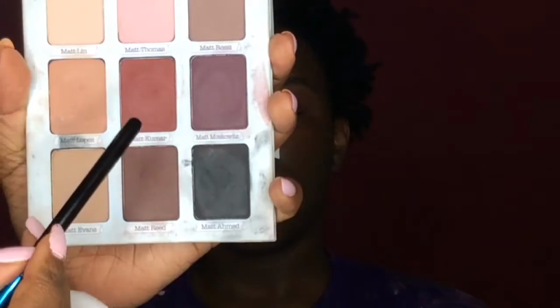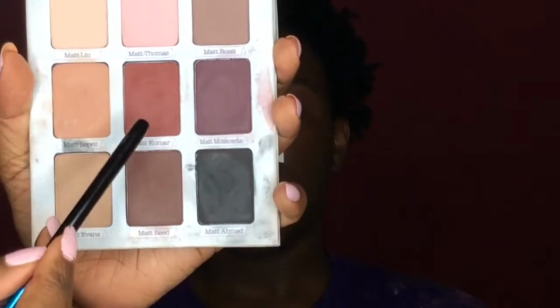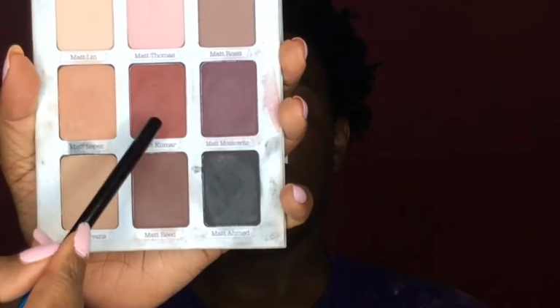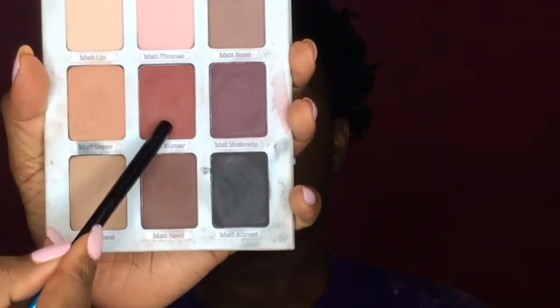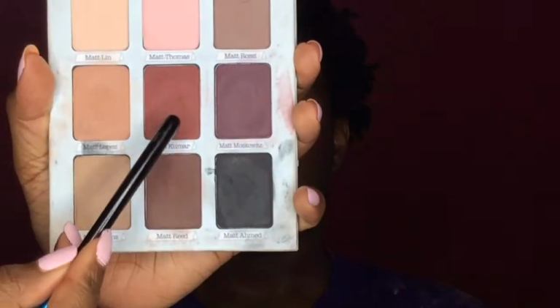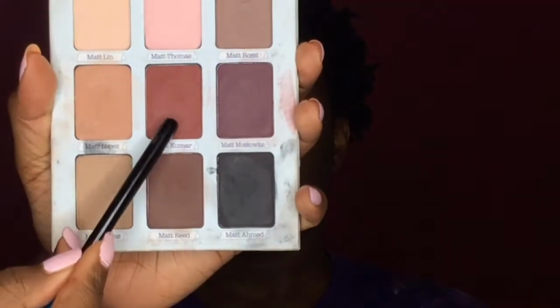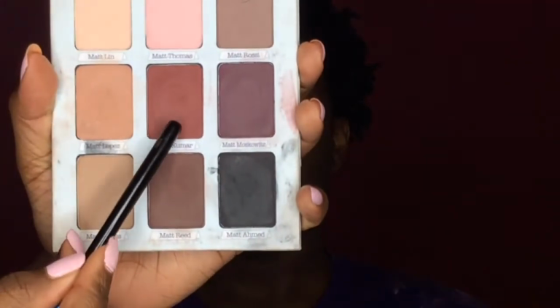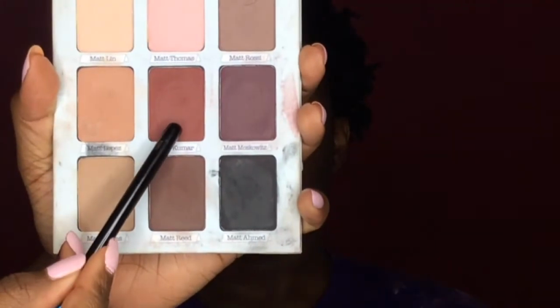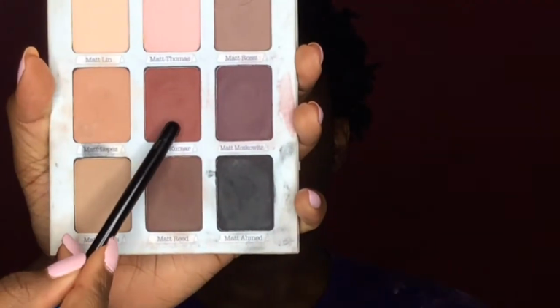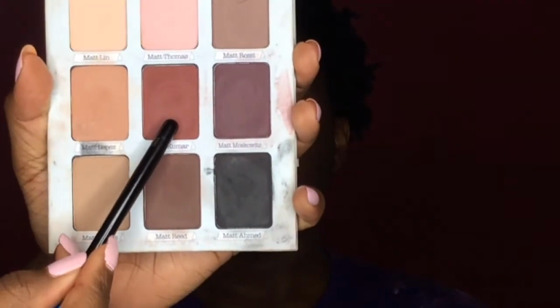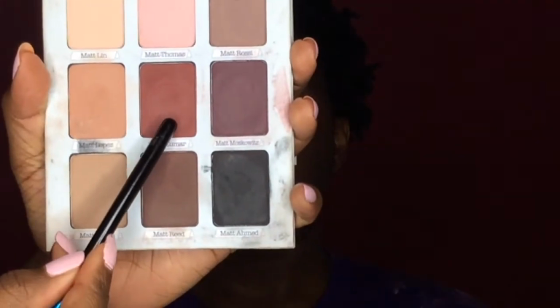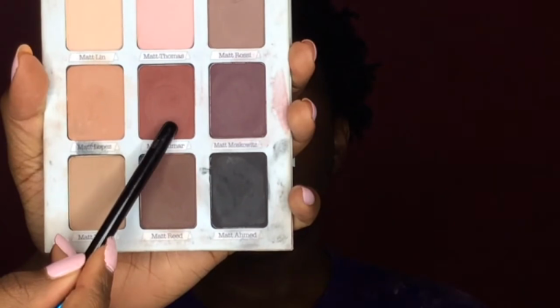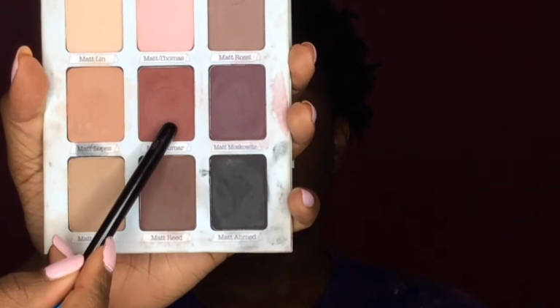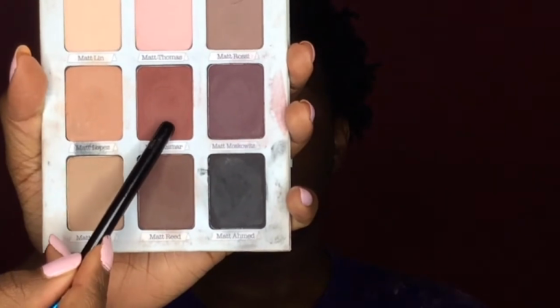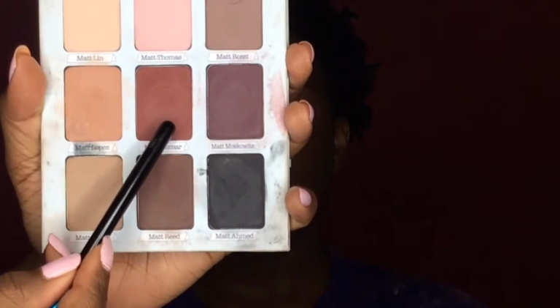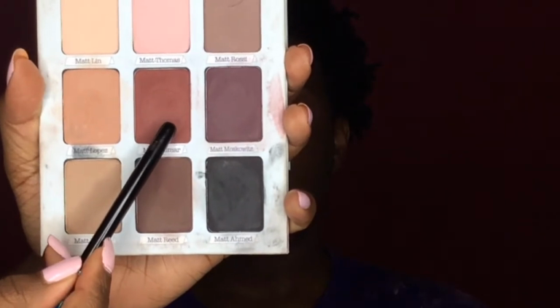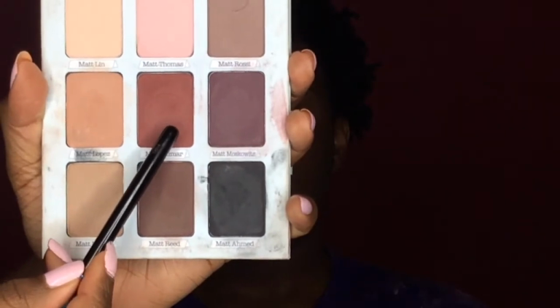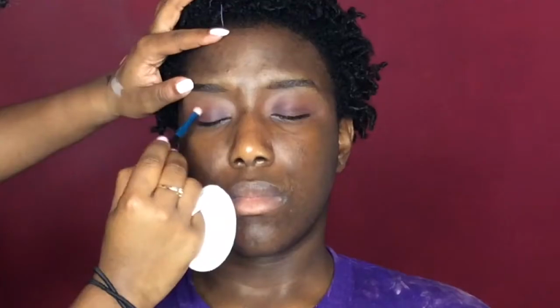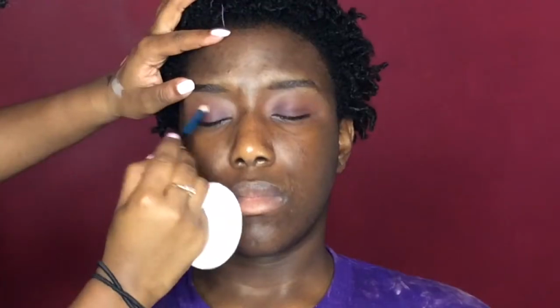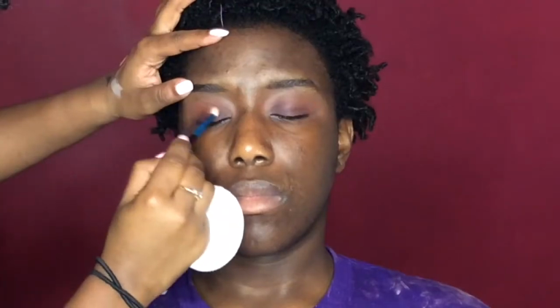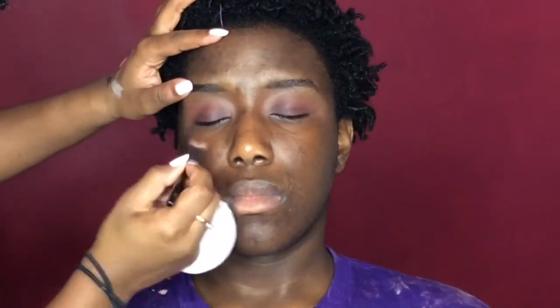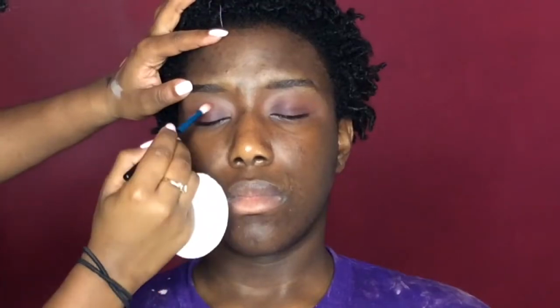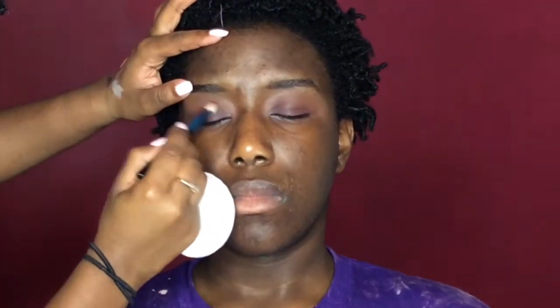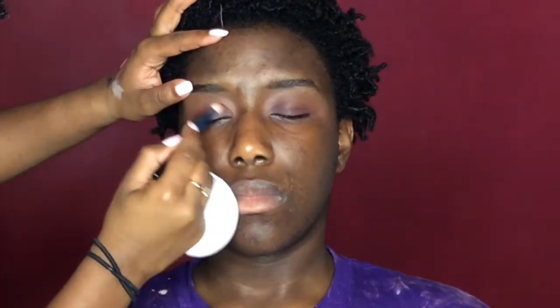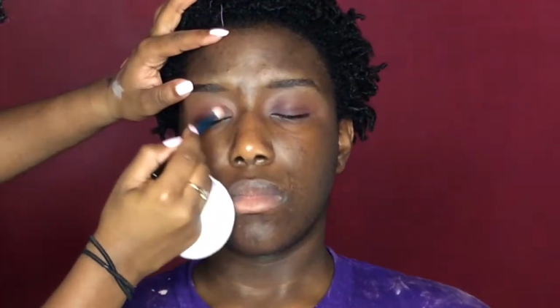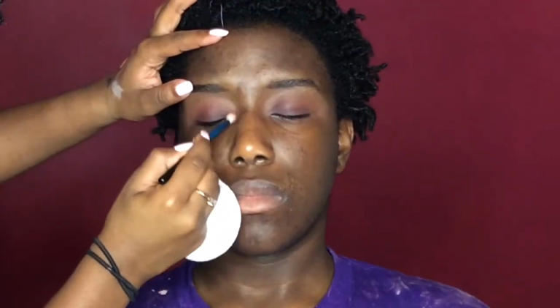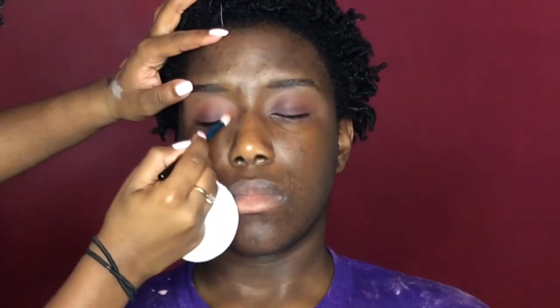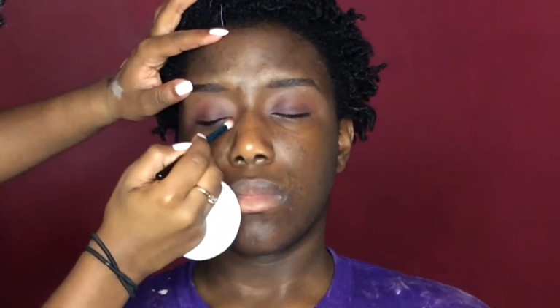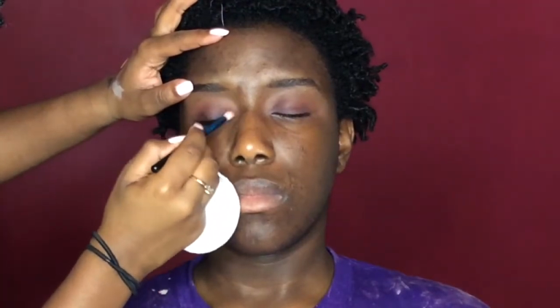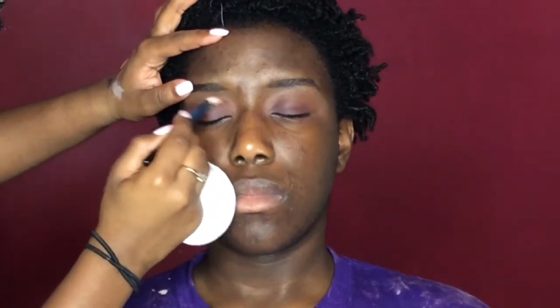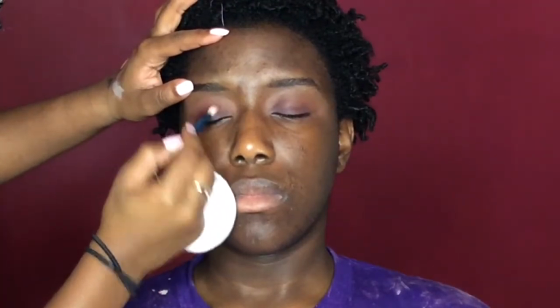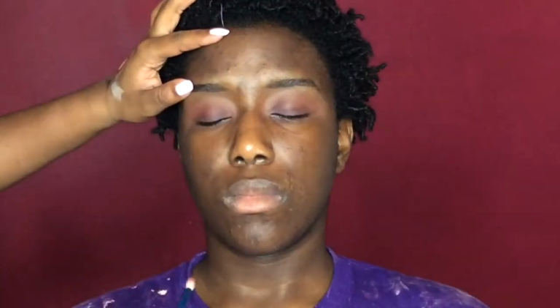Now just to help all the colors blend together, I'm going to be taking Matt Kumar from the Meet Matrimony palette.